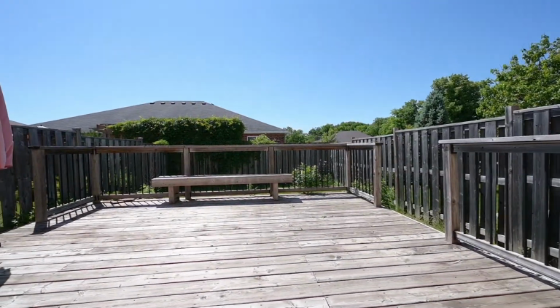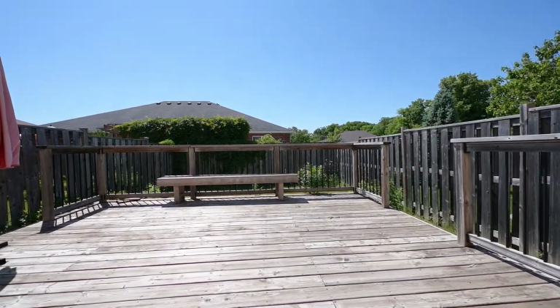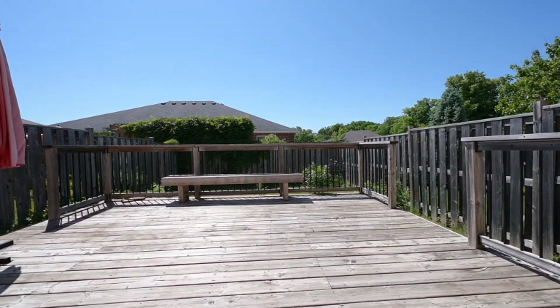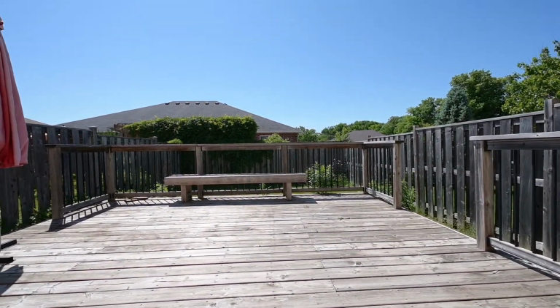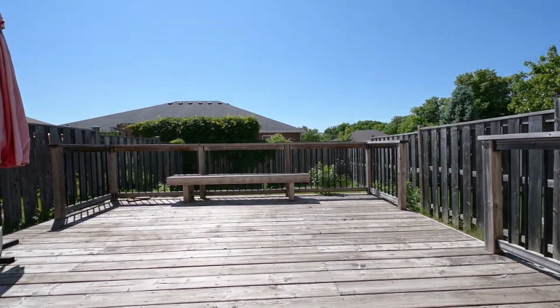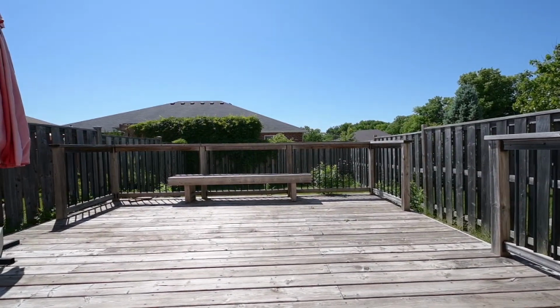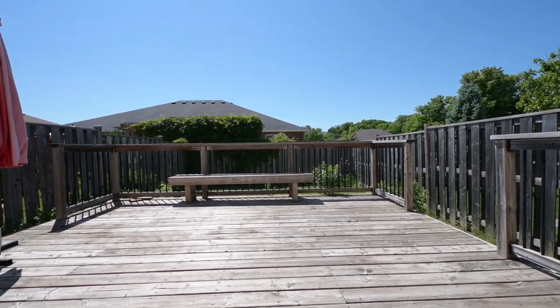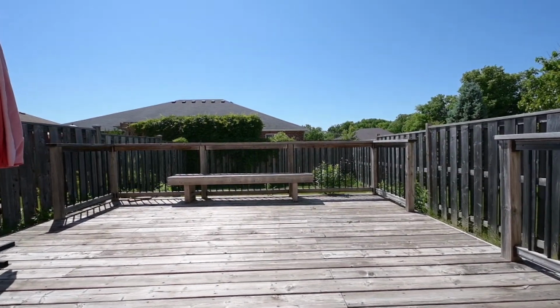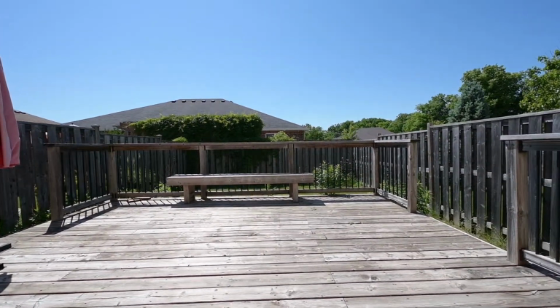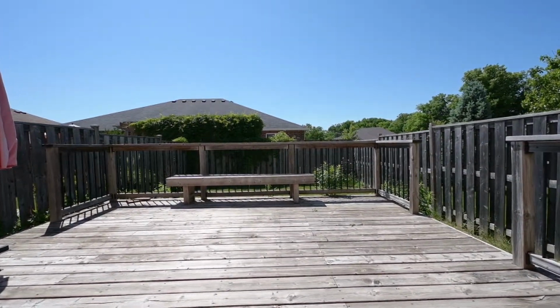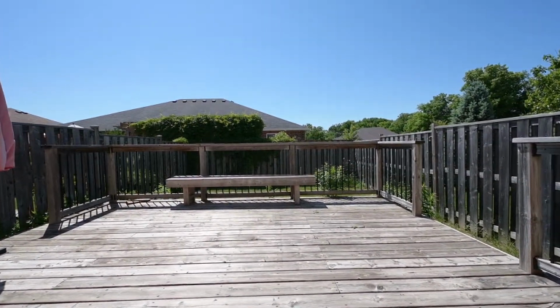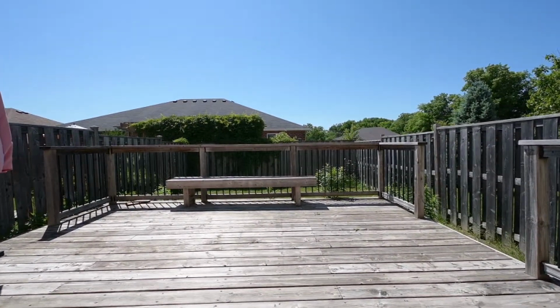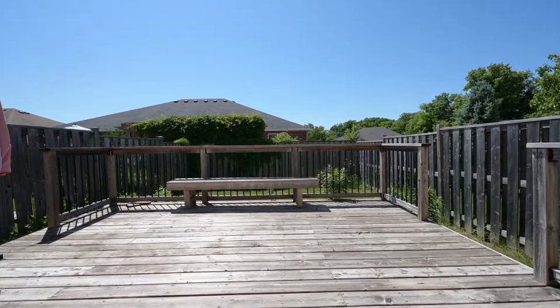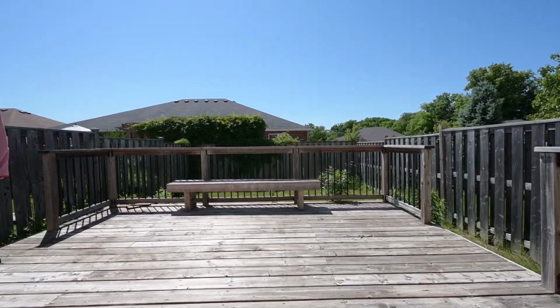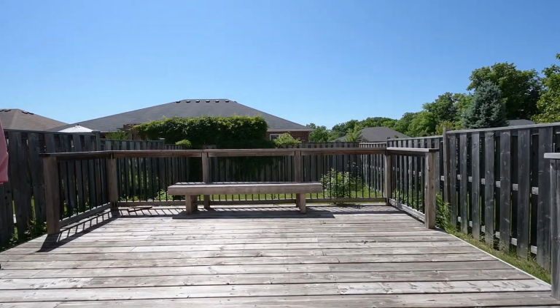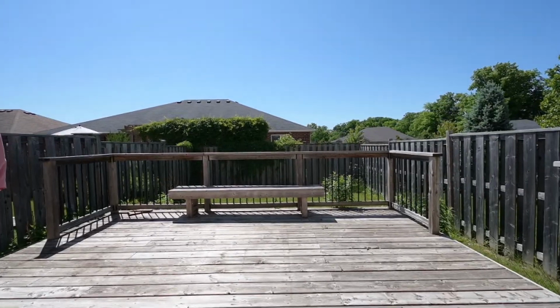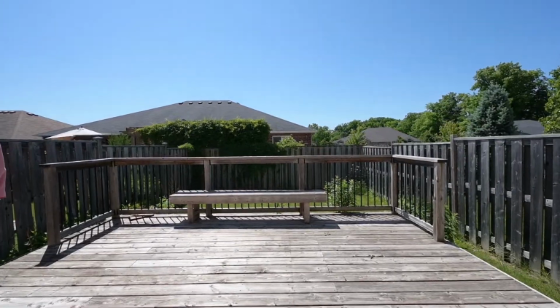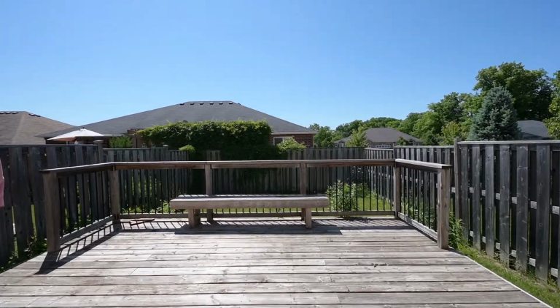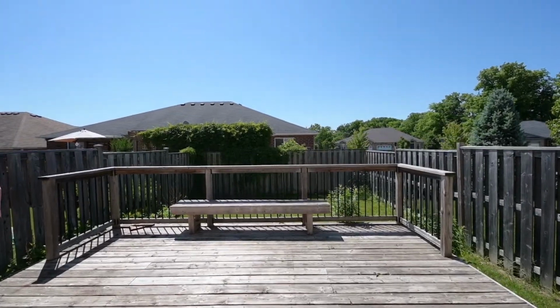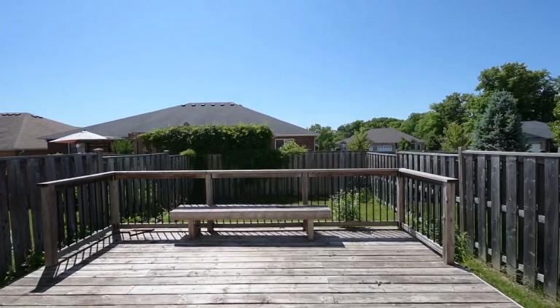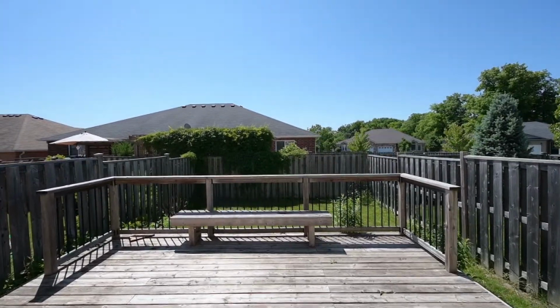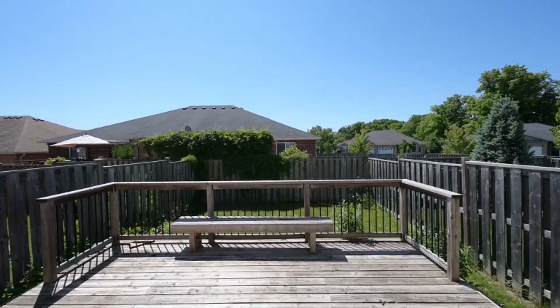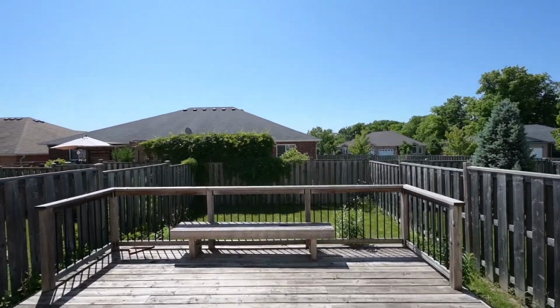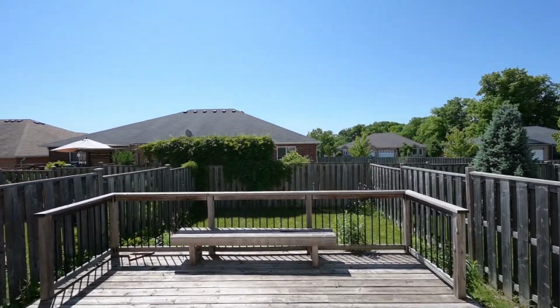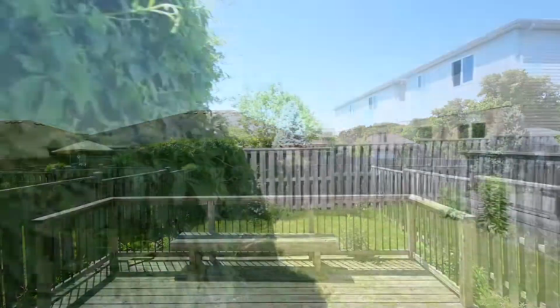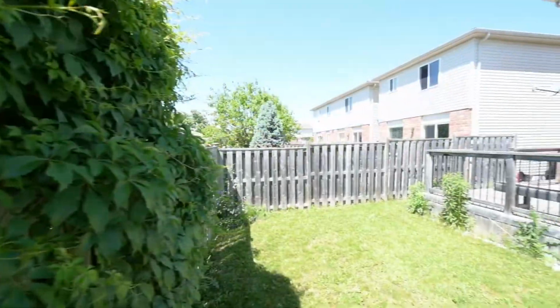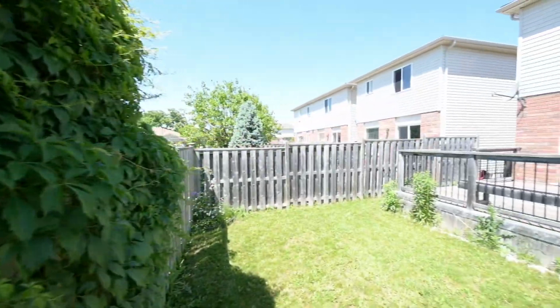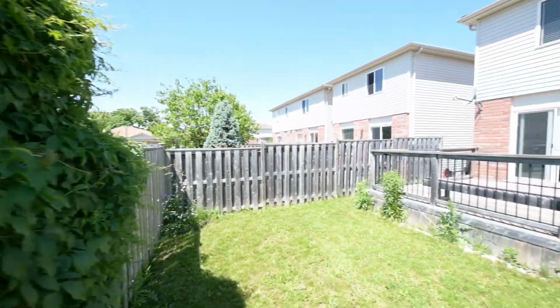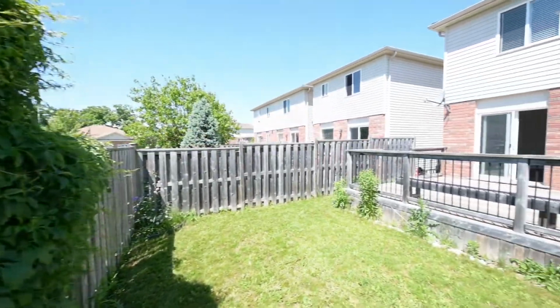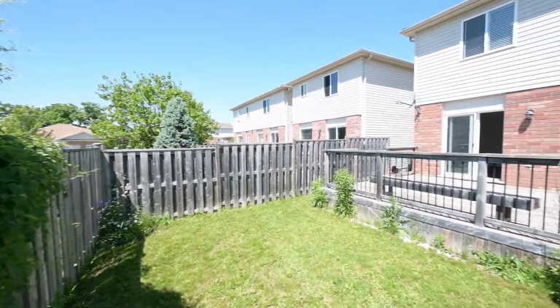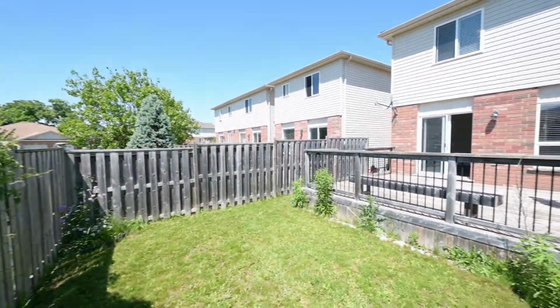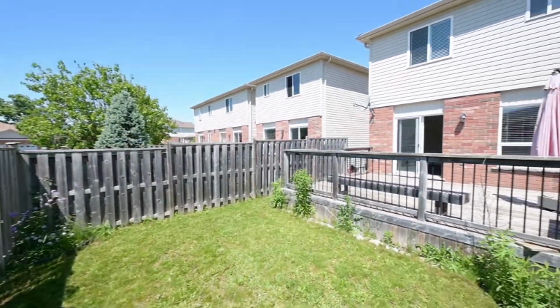Outside, the deck and fence are in place. Just move in and treat yourself to a new barbecue to make this complete.